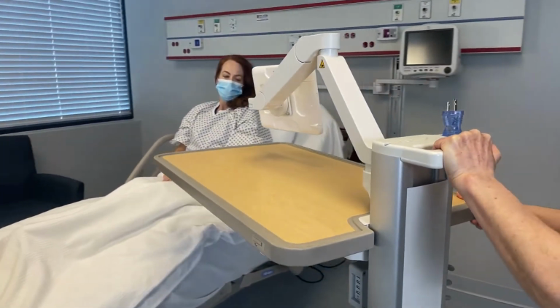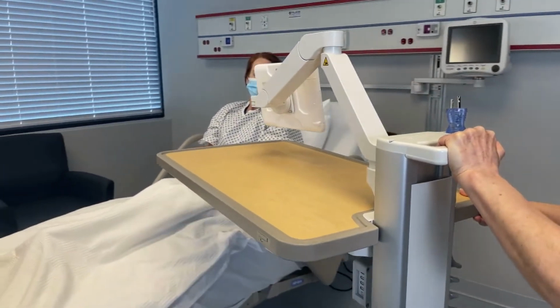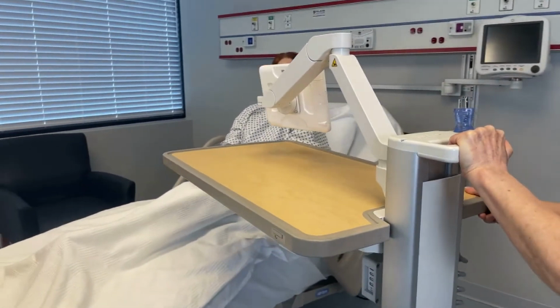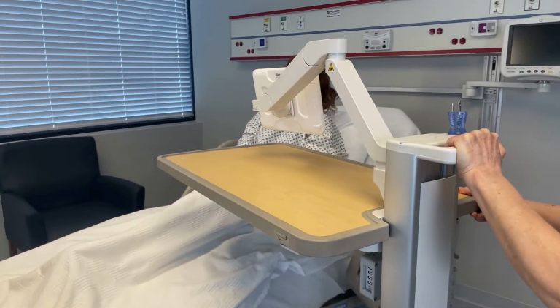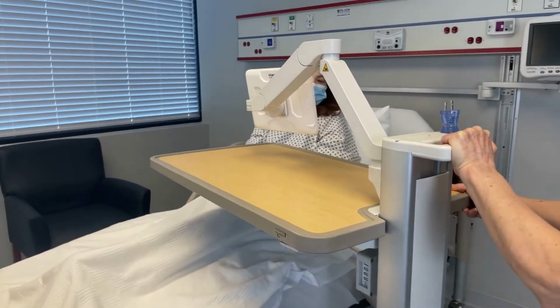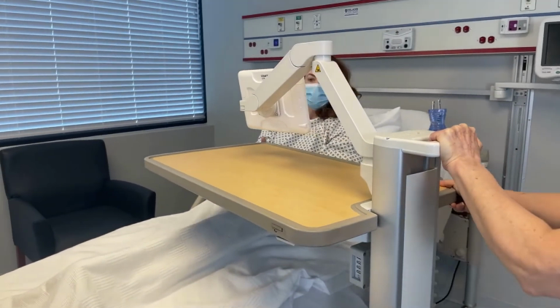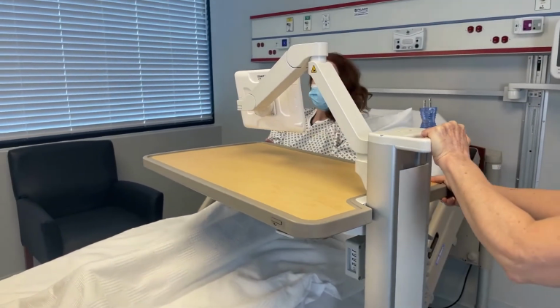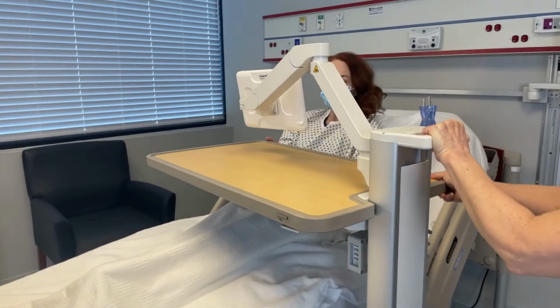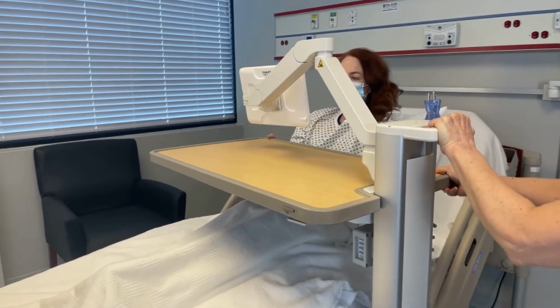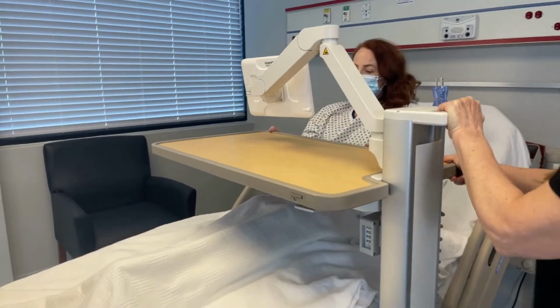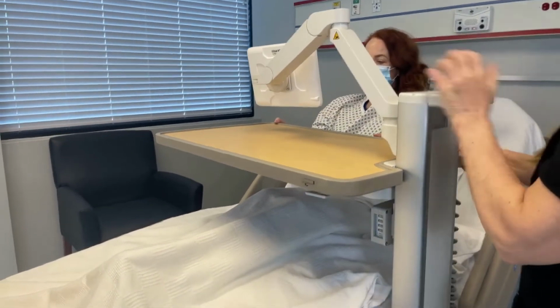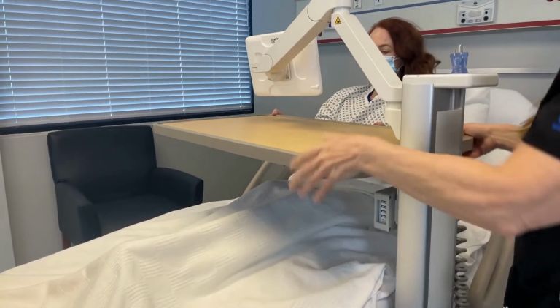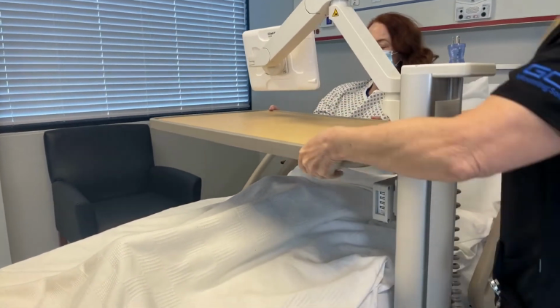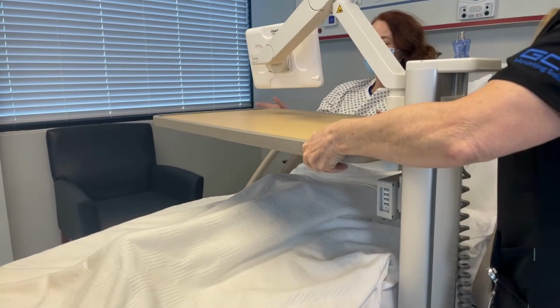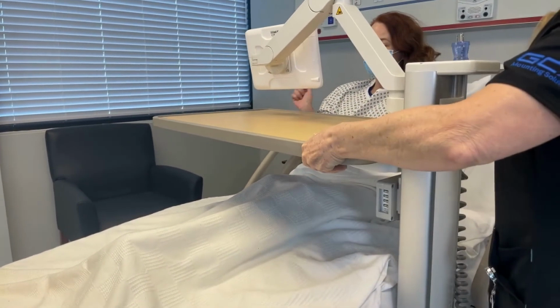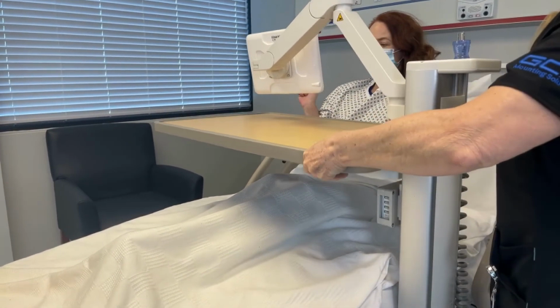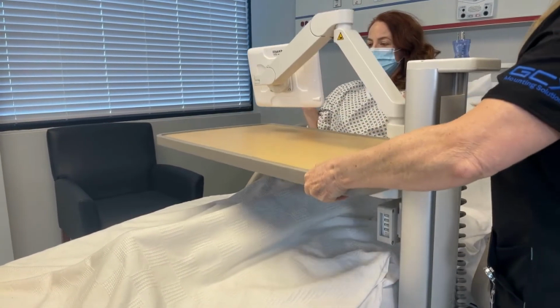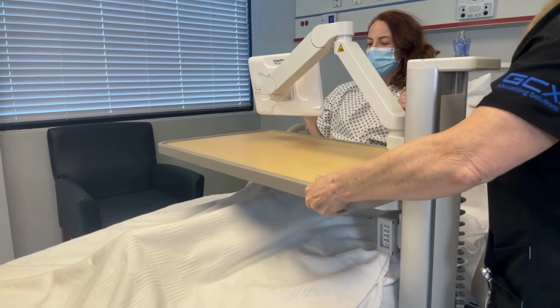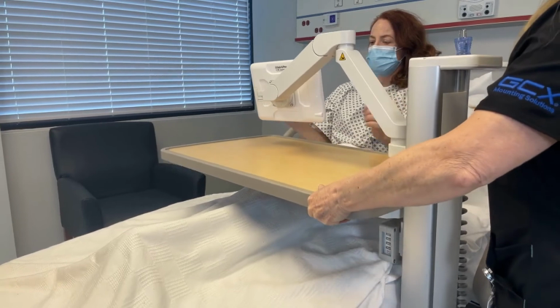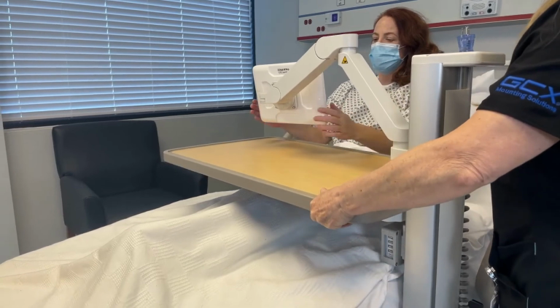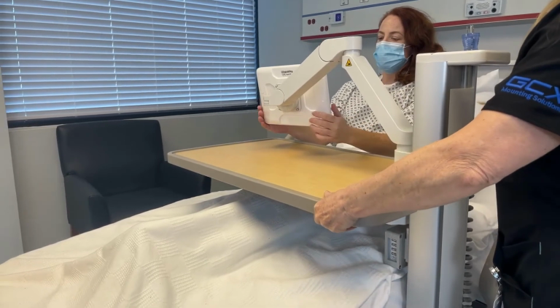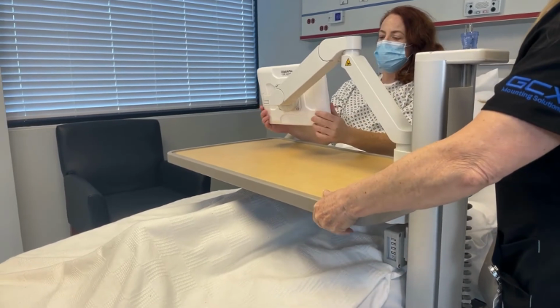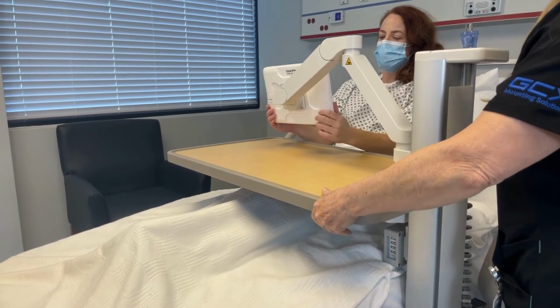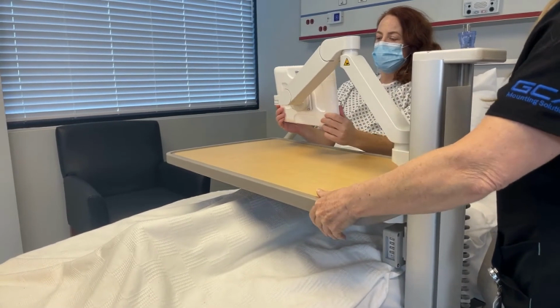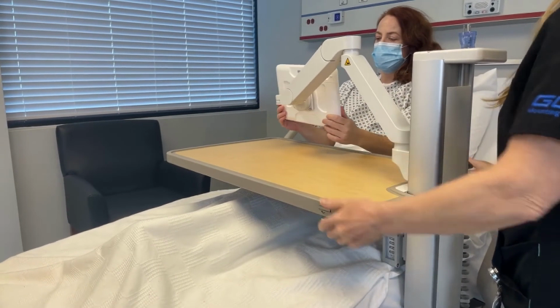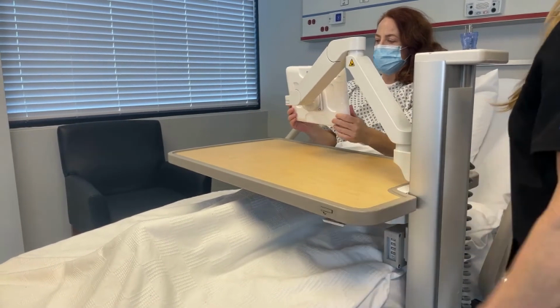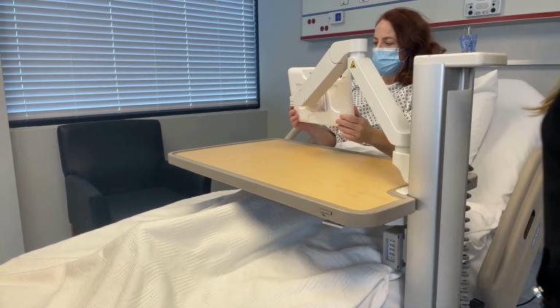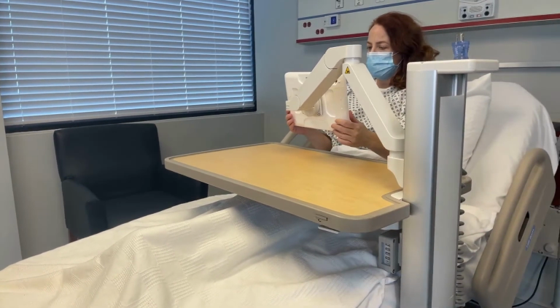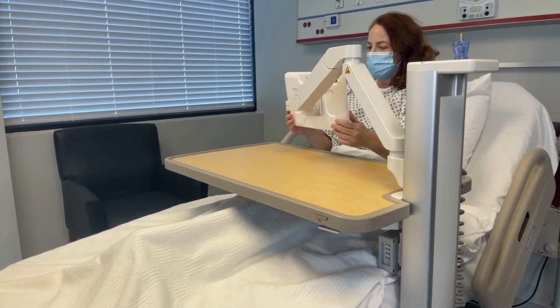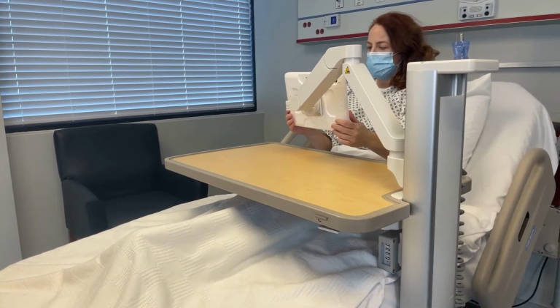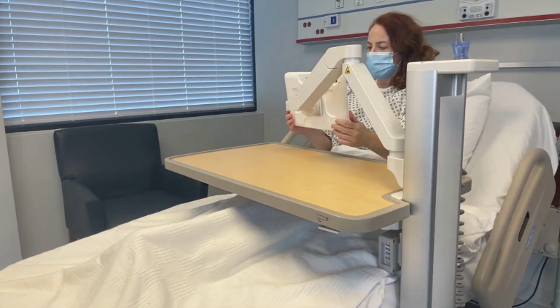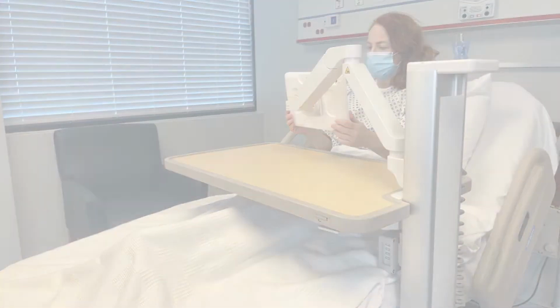Should you need to replace your overbed table in the future, the VHMT is compatible with the award-winning GCX patient overbed table.